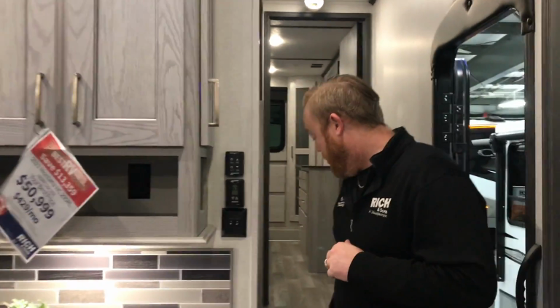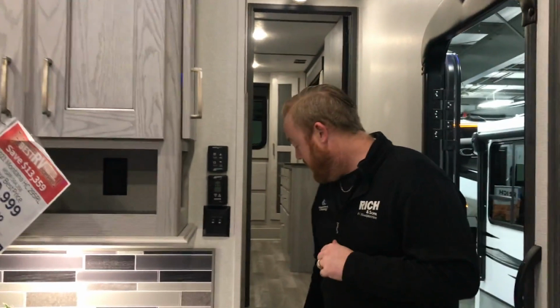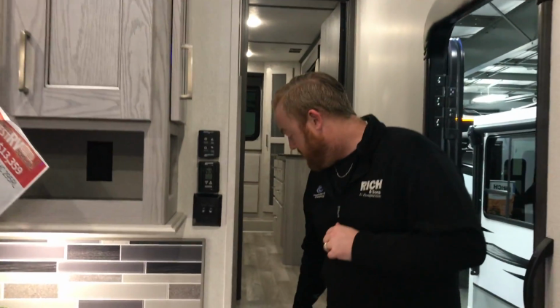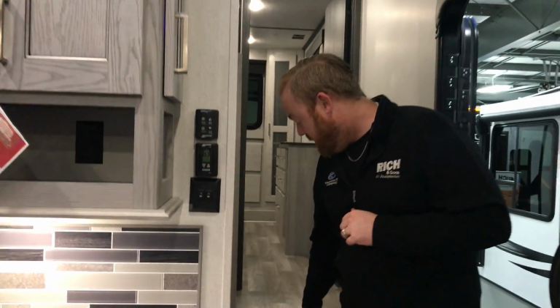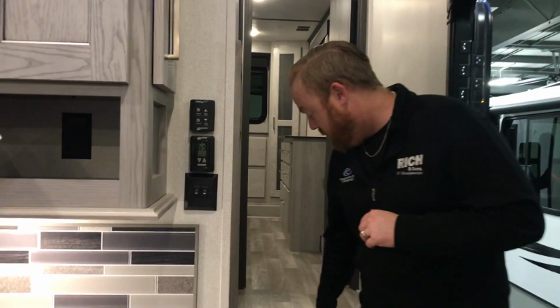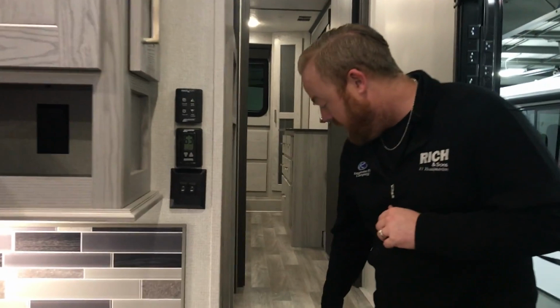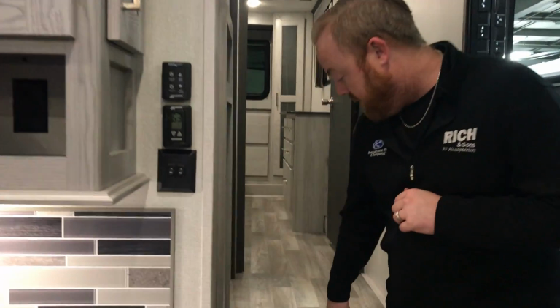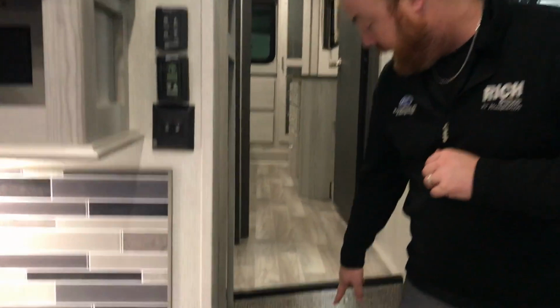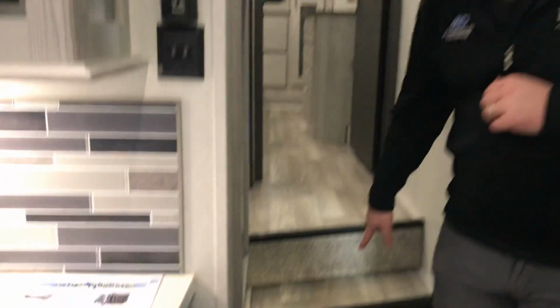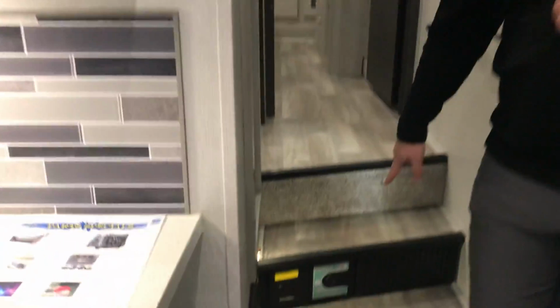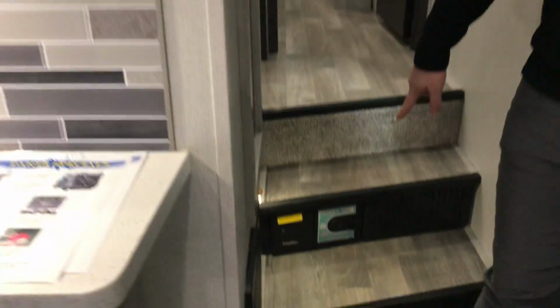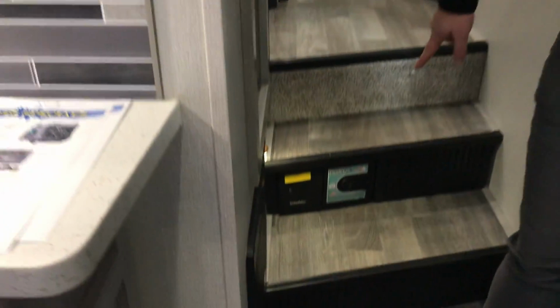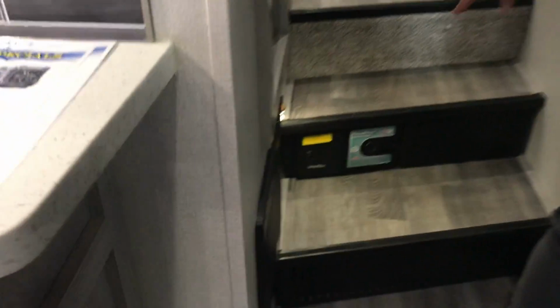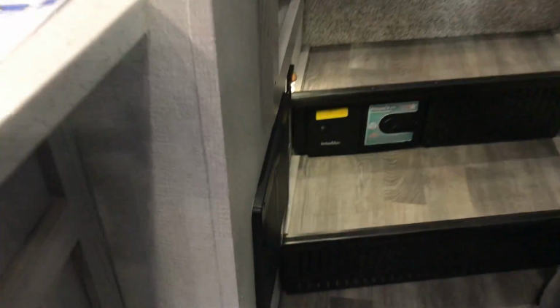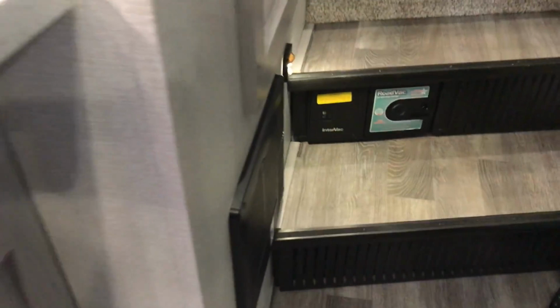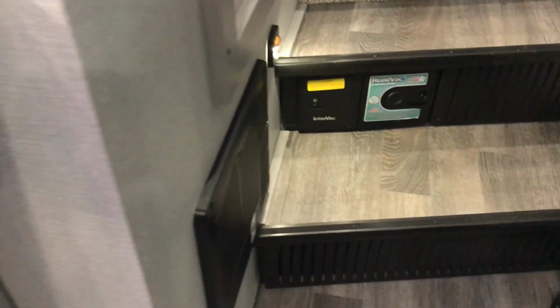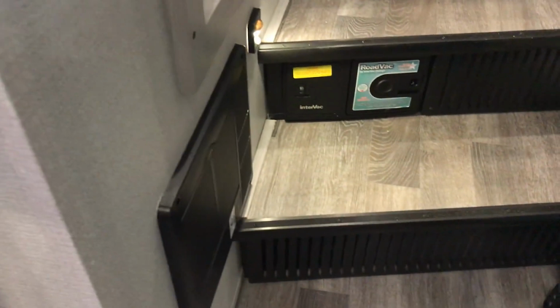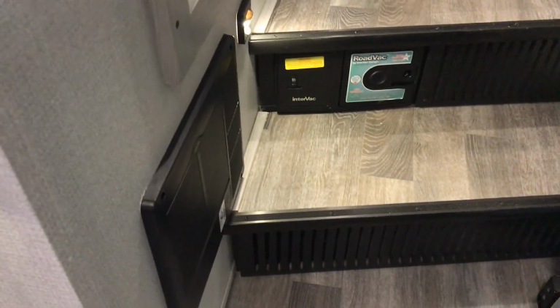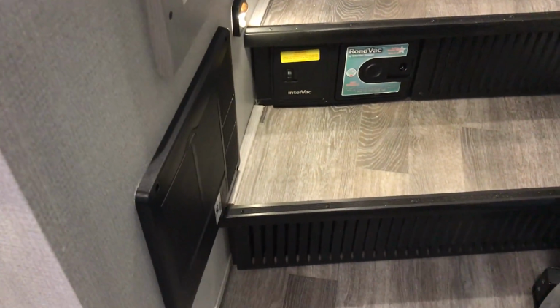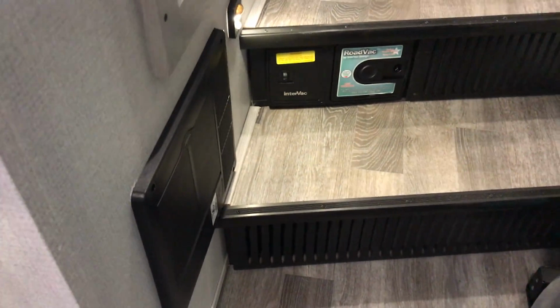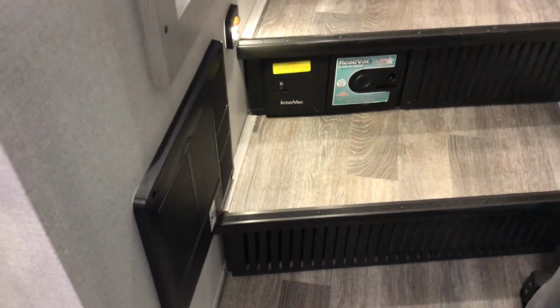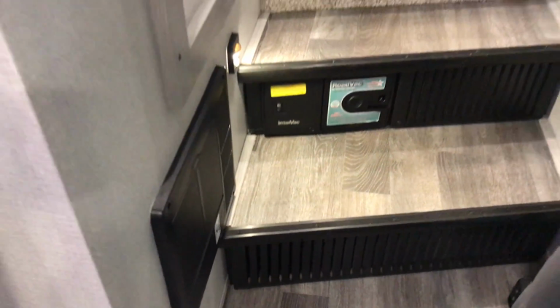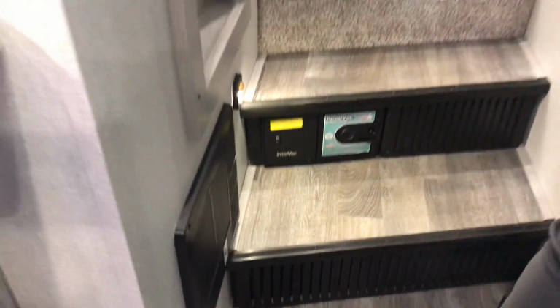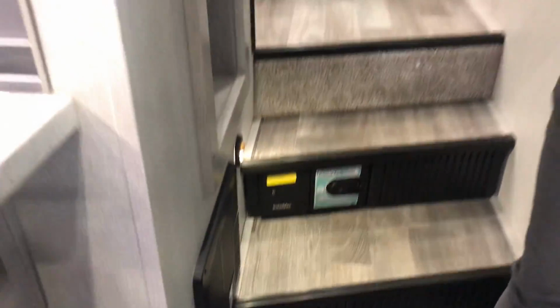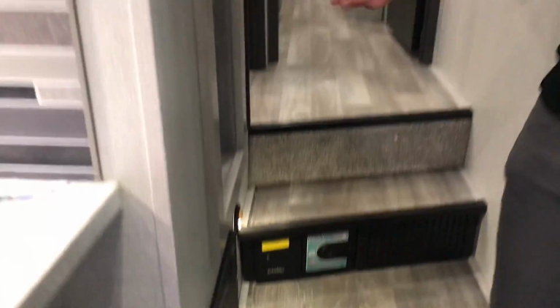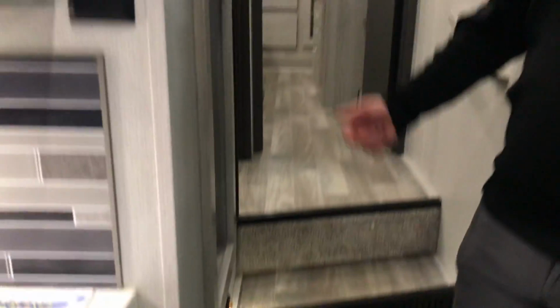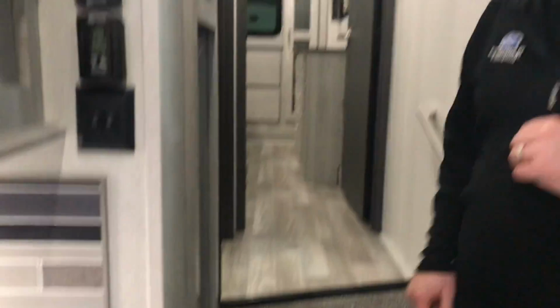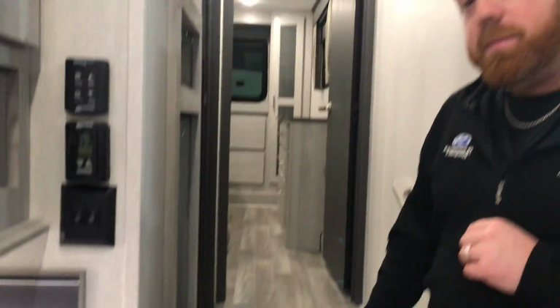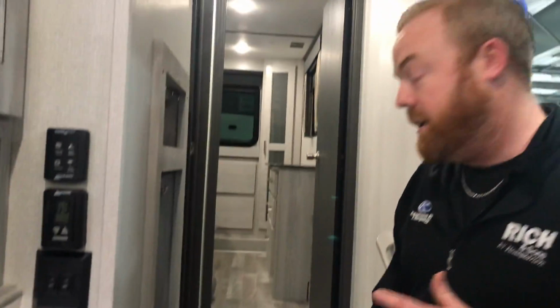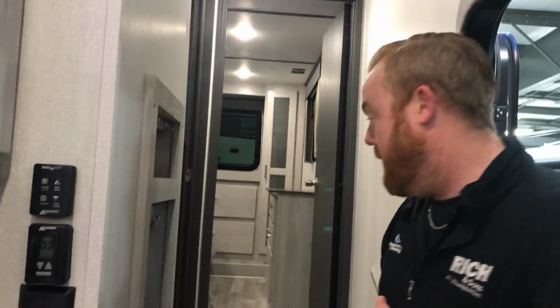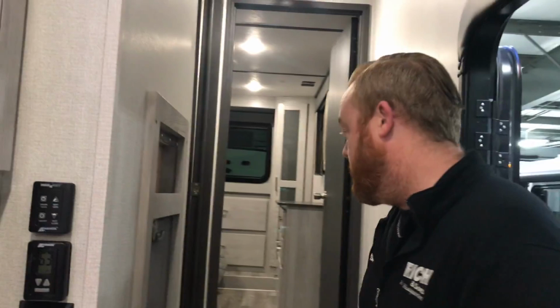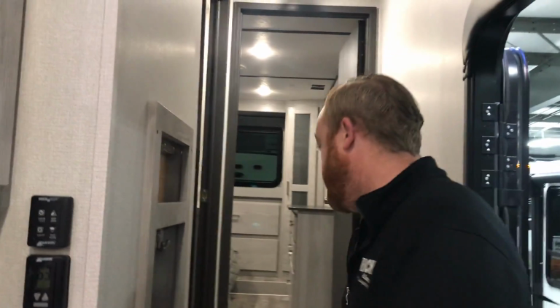Walking upstairs, you have an in-vac system — a vacuum system built in to help with cleaning.